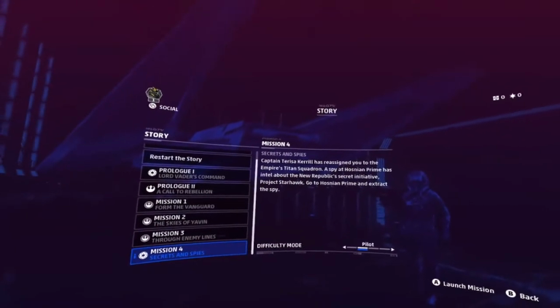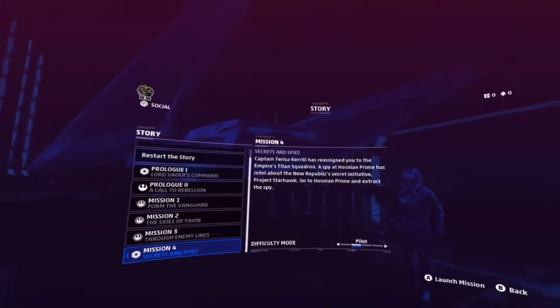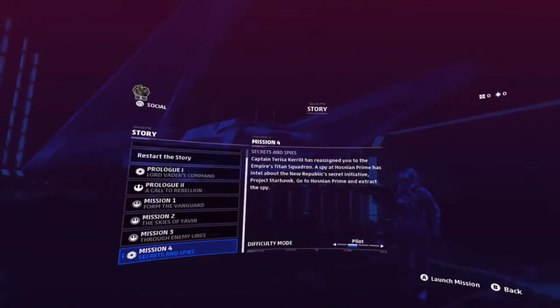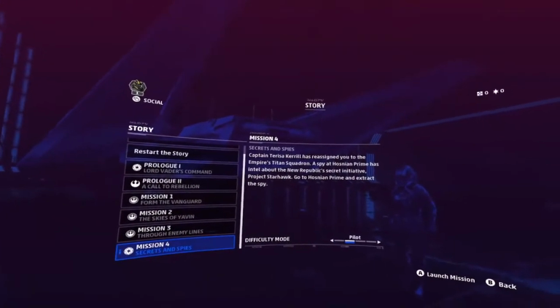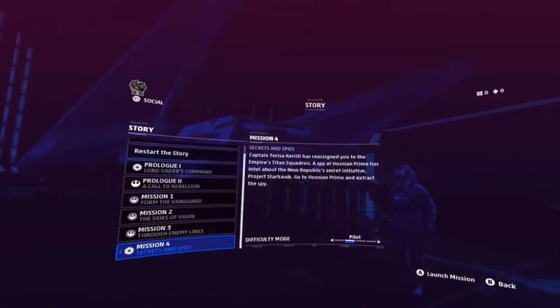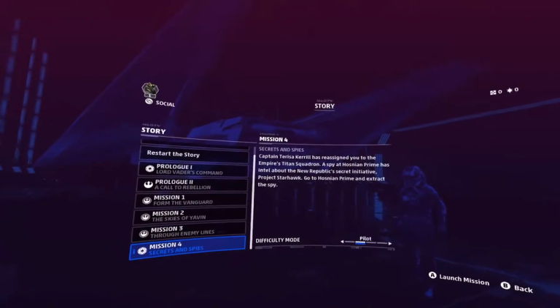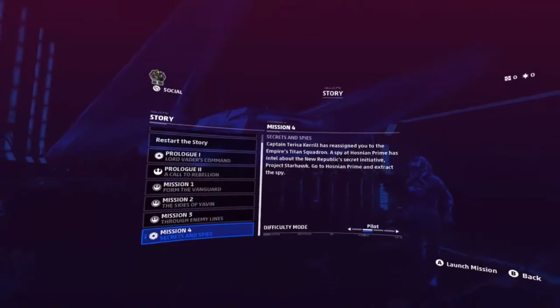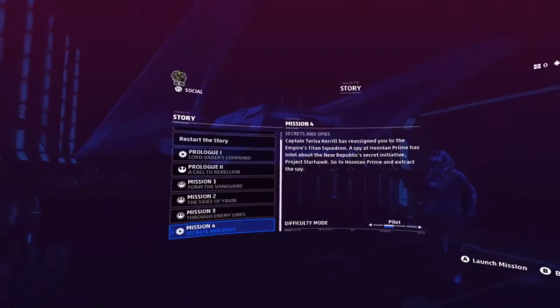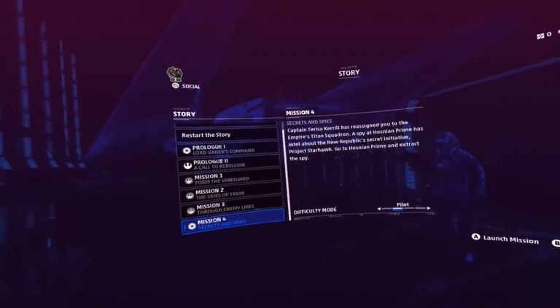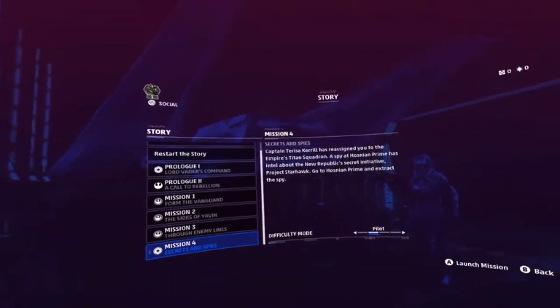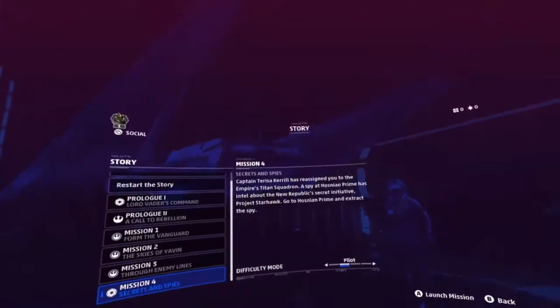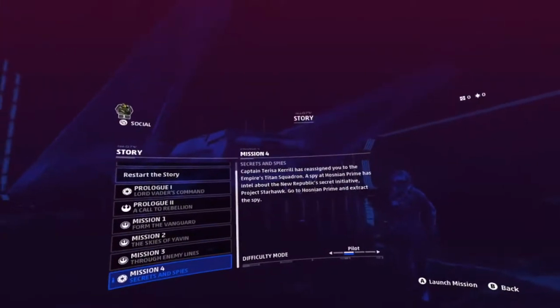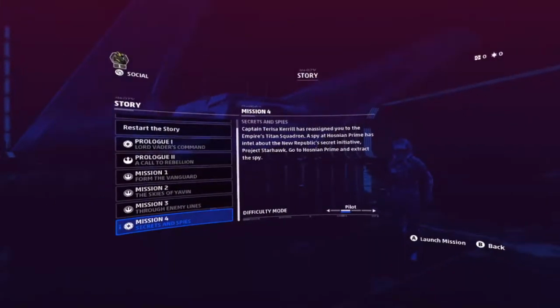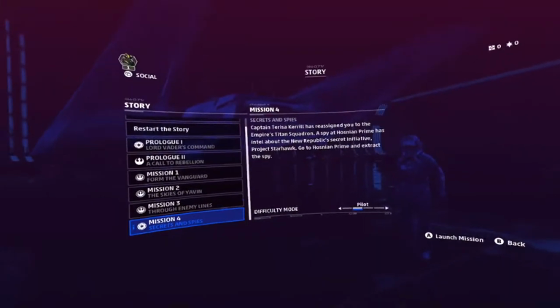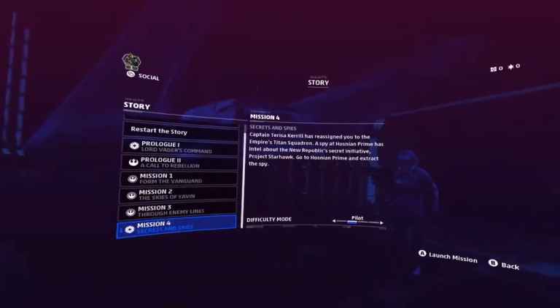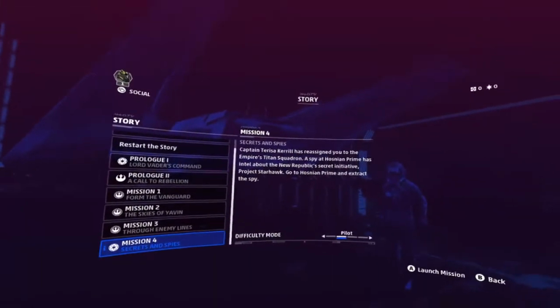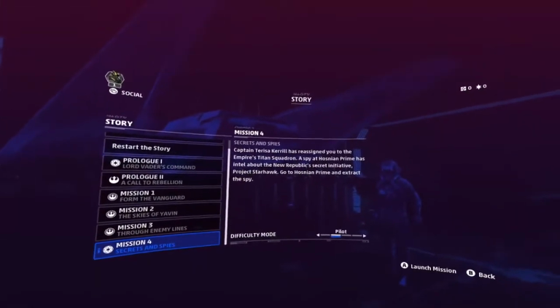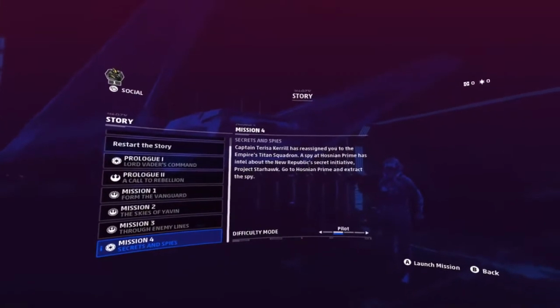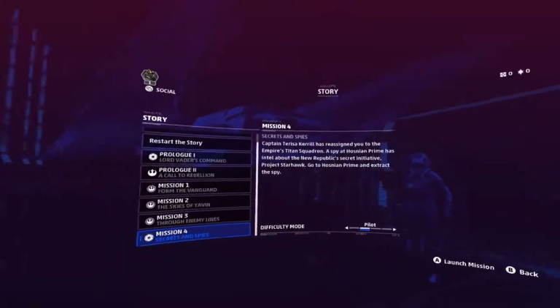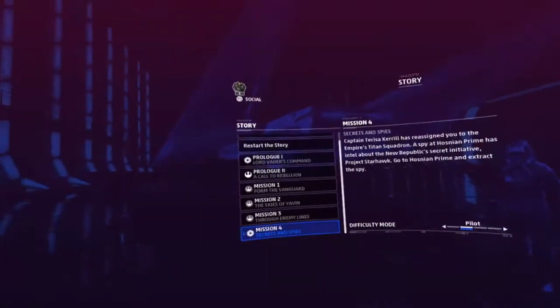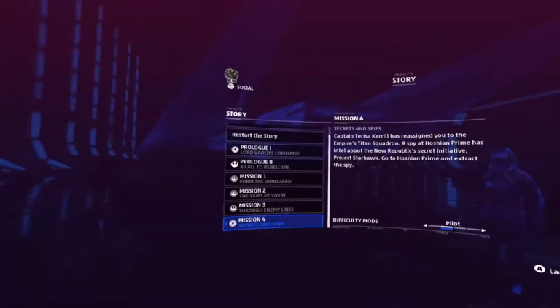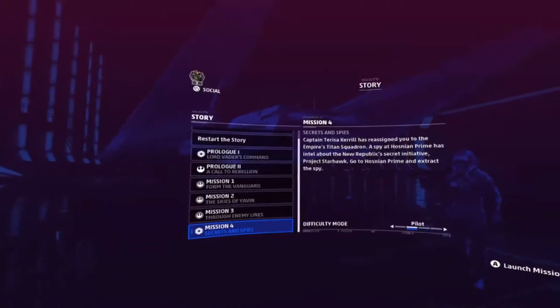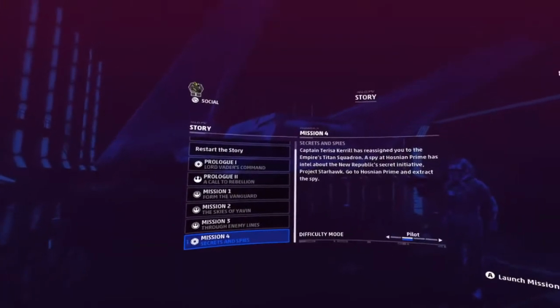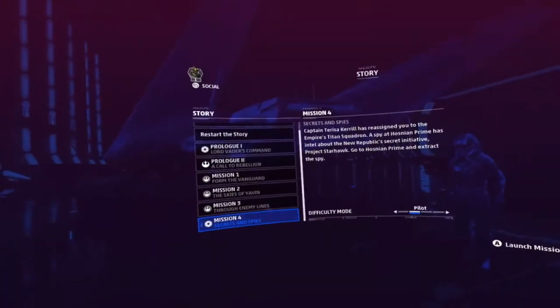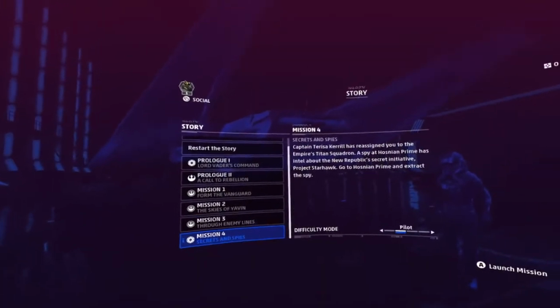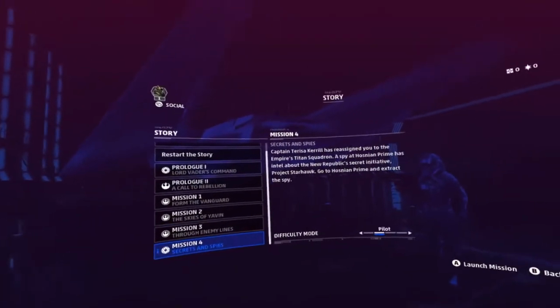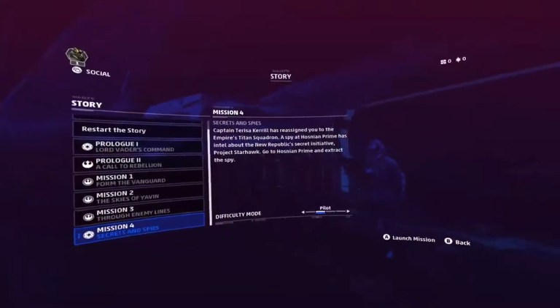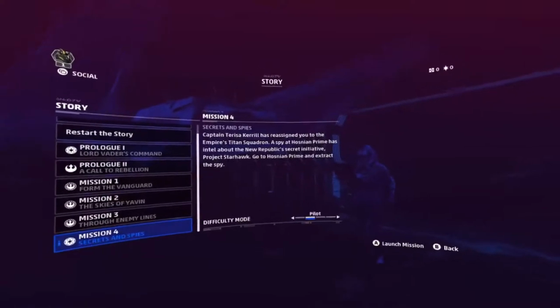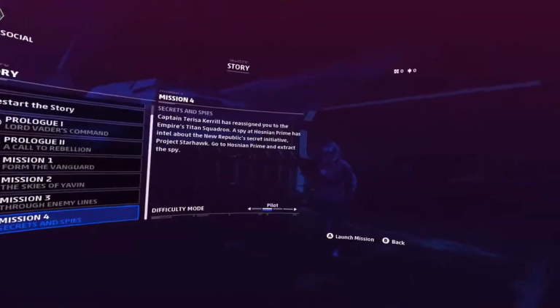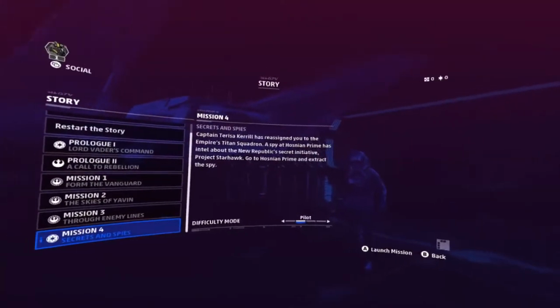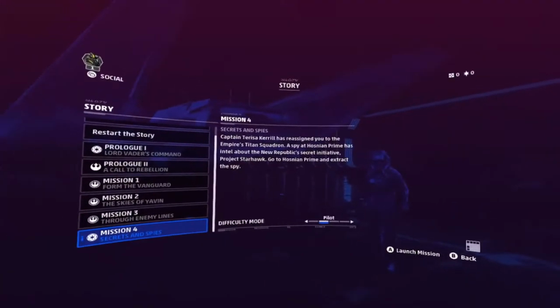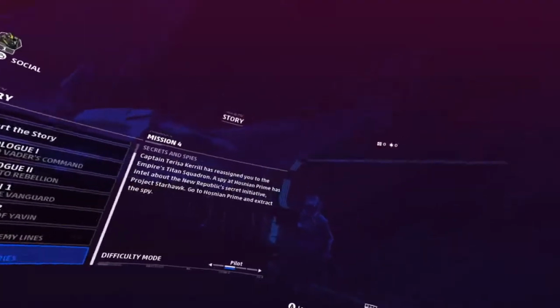A spy at Hosnian Prime has intel about the New Republic's secret initiative, Project Starhawk. Go to Hosnian Prime and extract the spy. All right, let's do this.